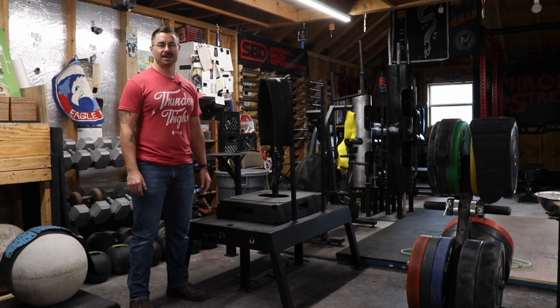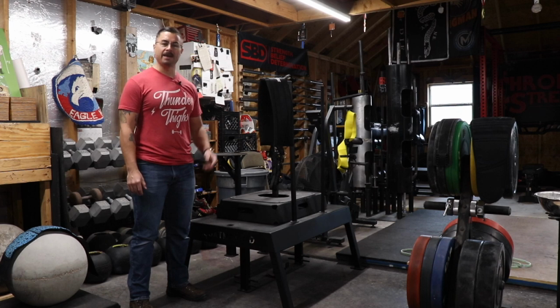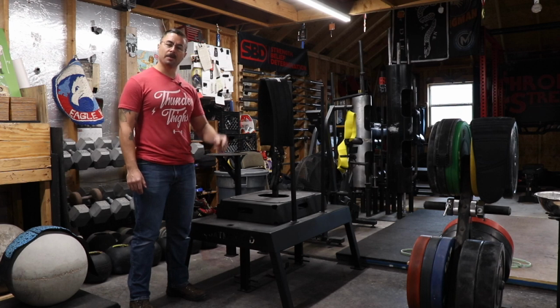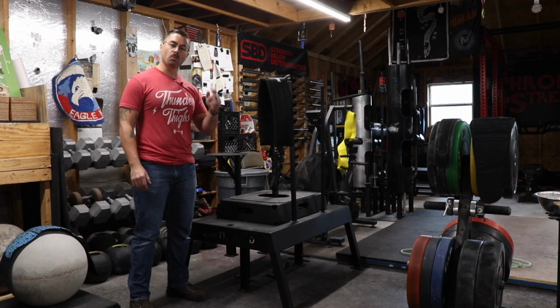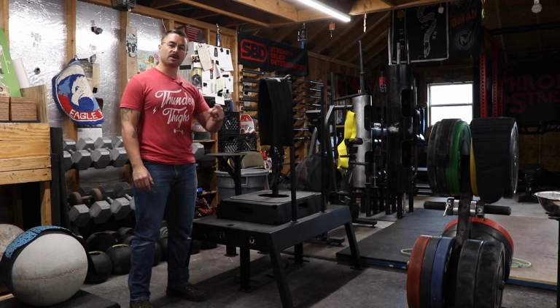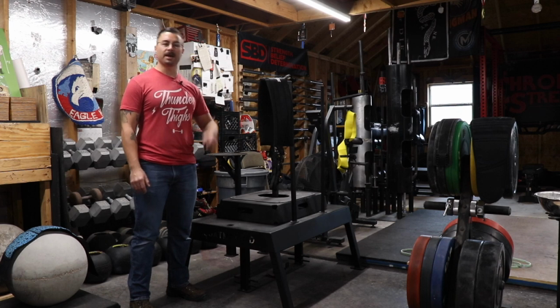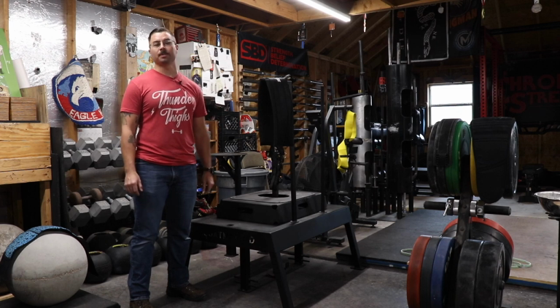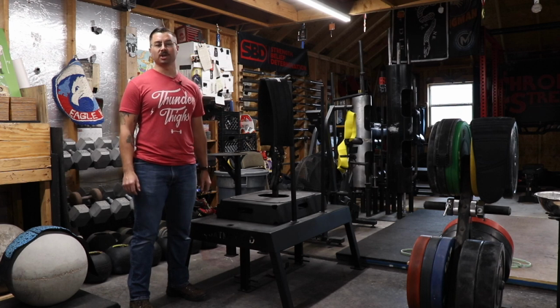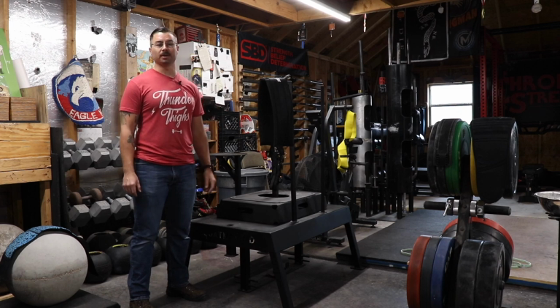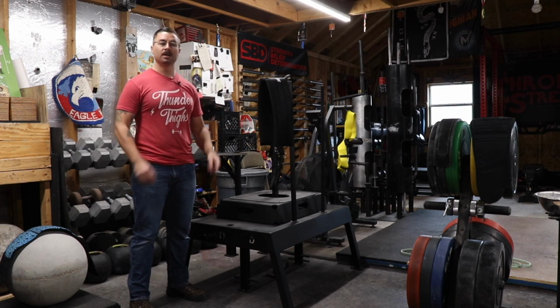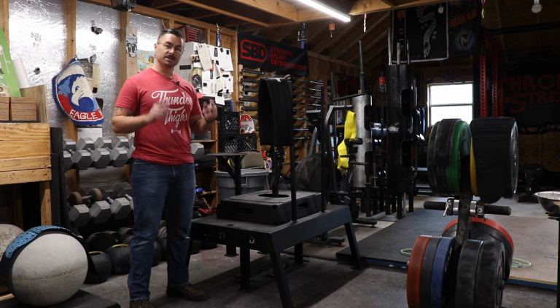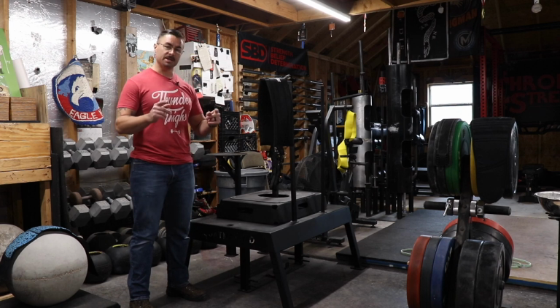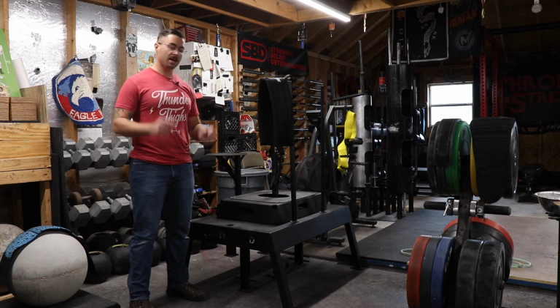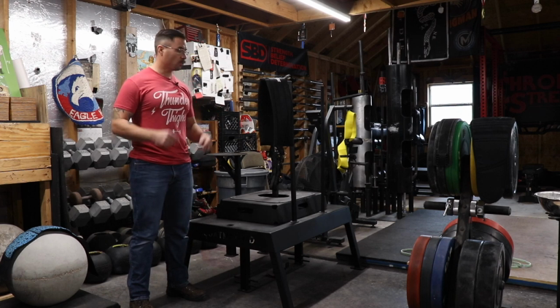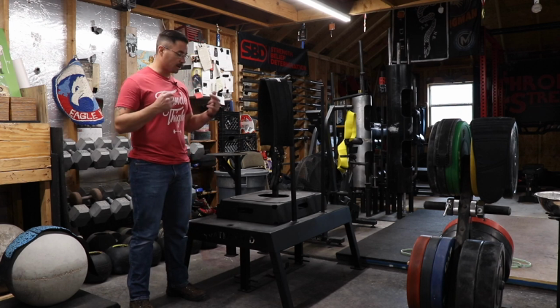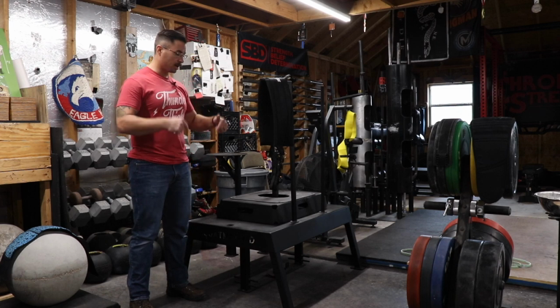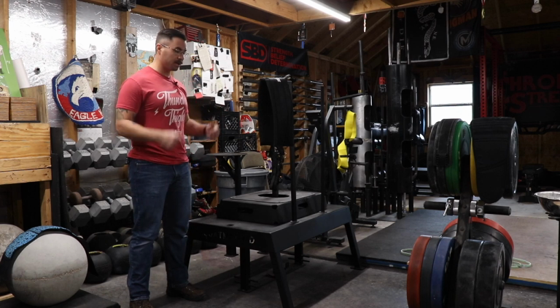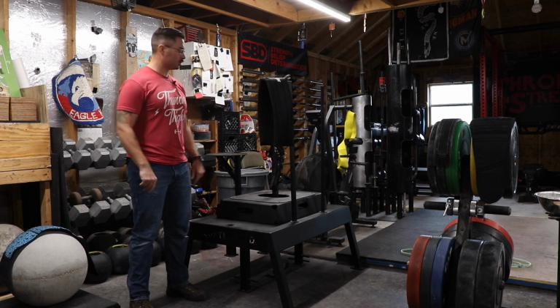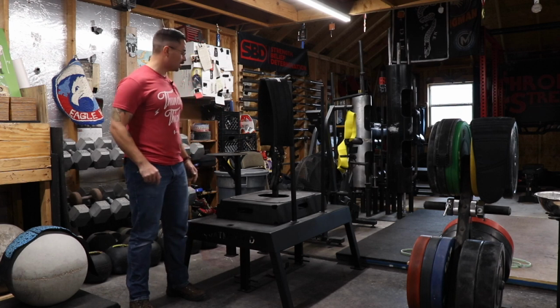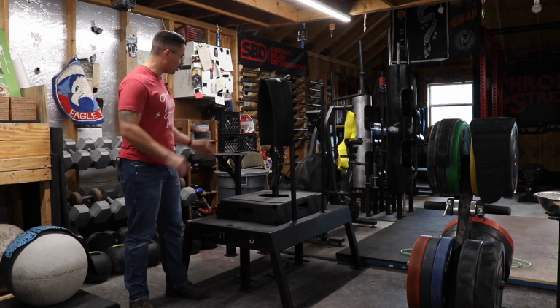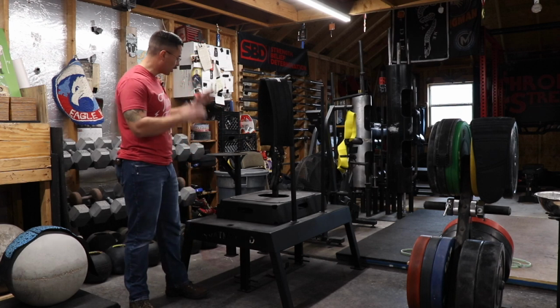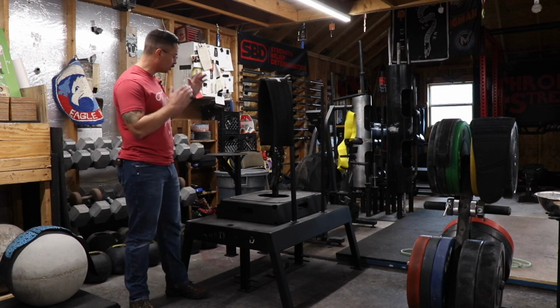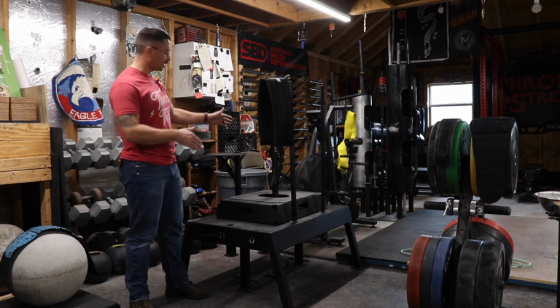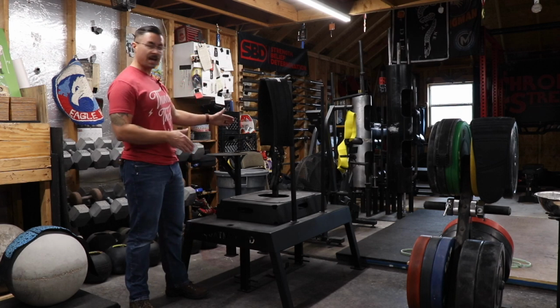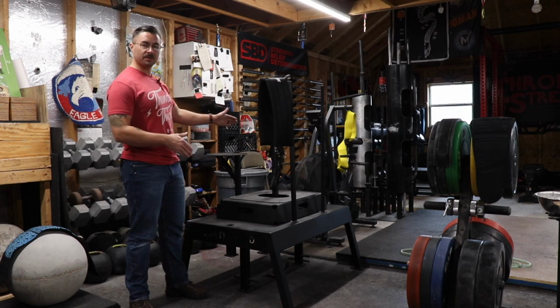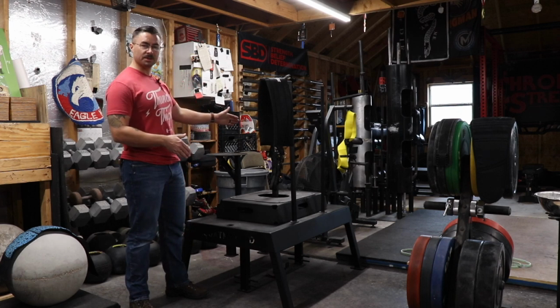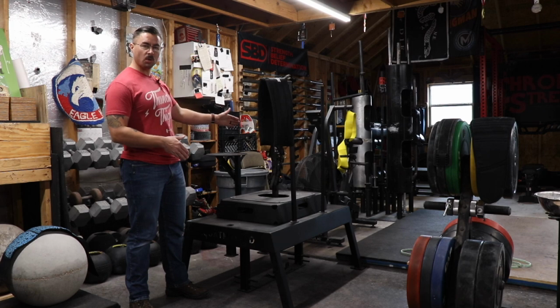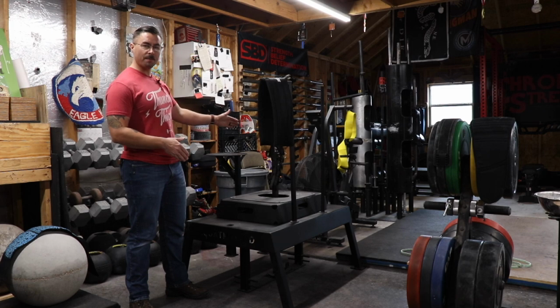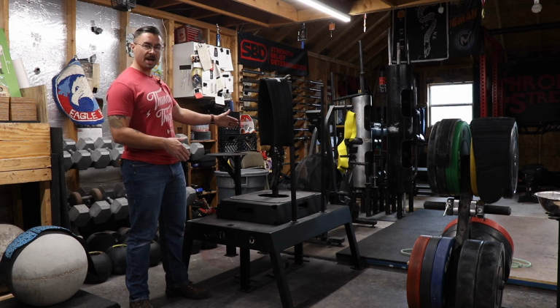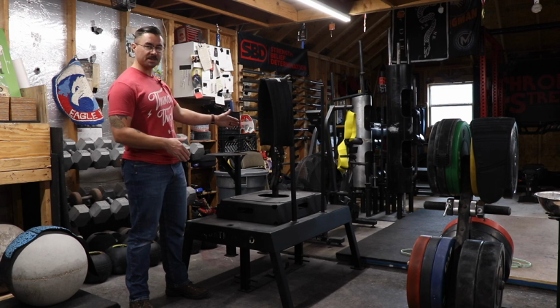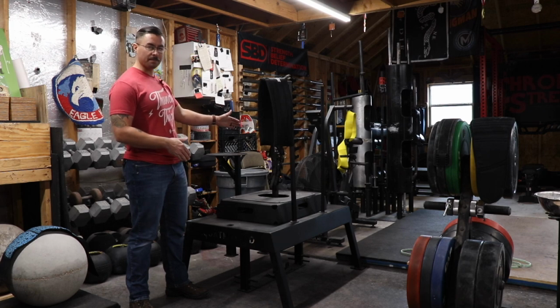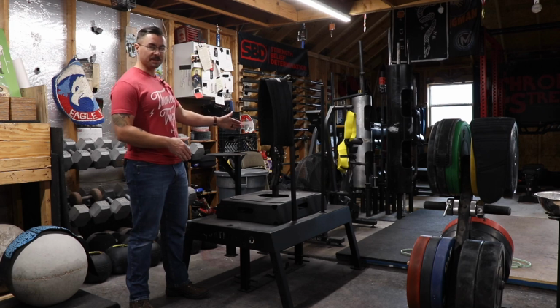Hey everybody, welcome back to my channel. Today we are in the gym and we are looking at the Squat Max MD.